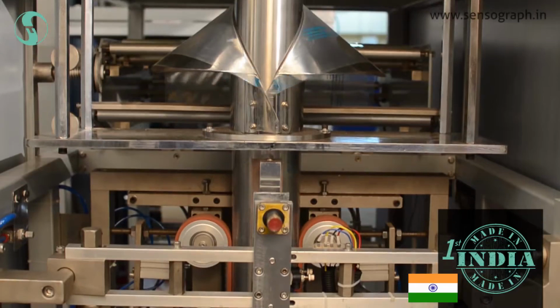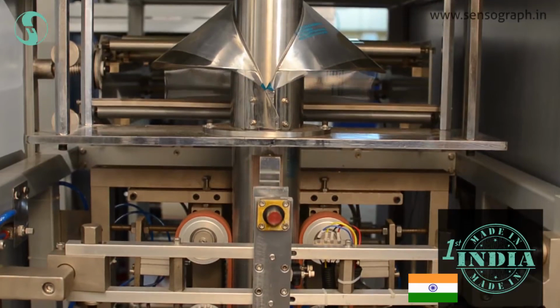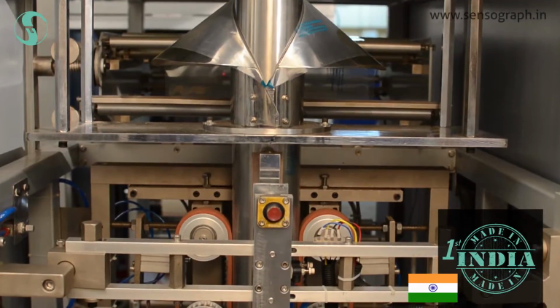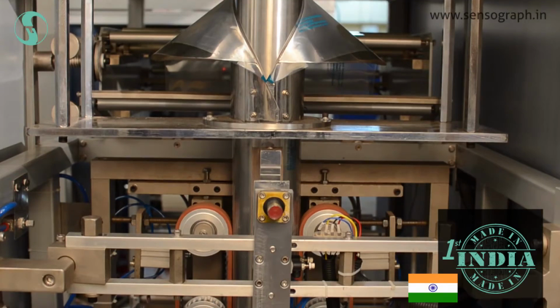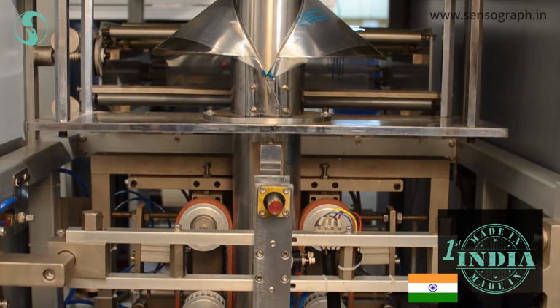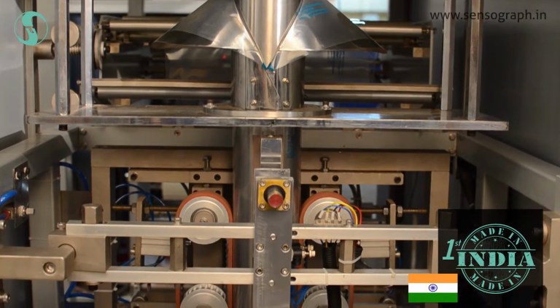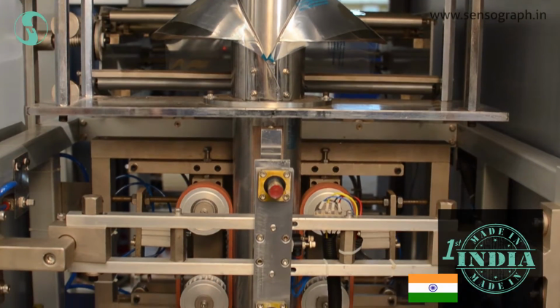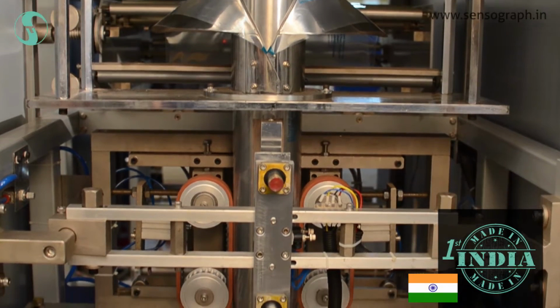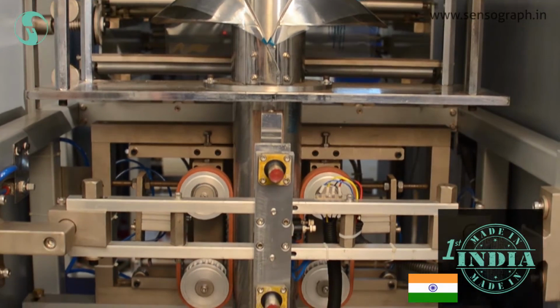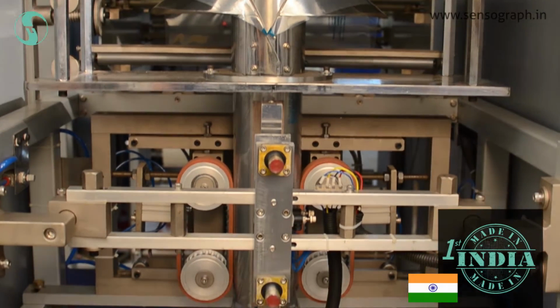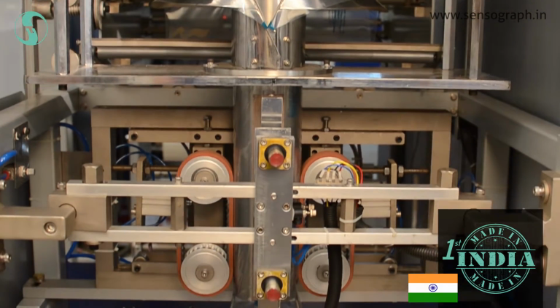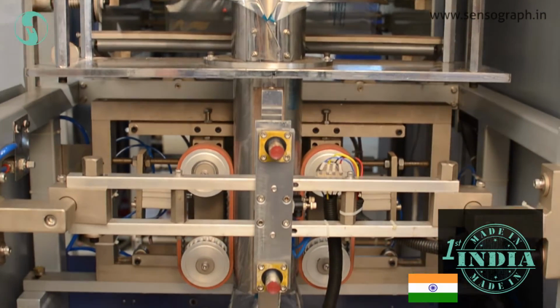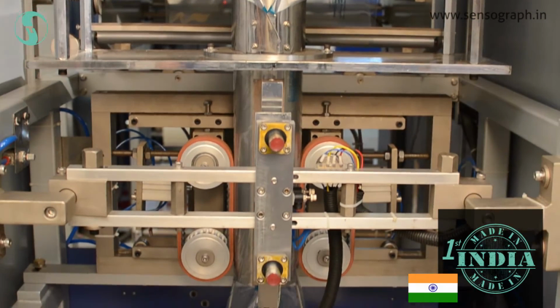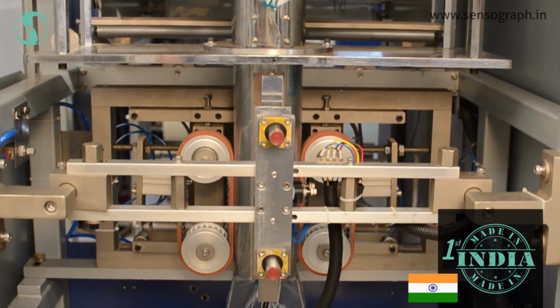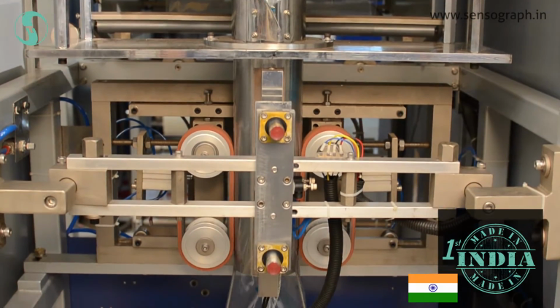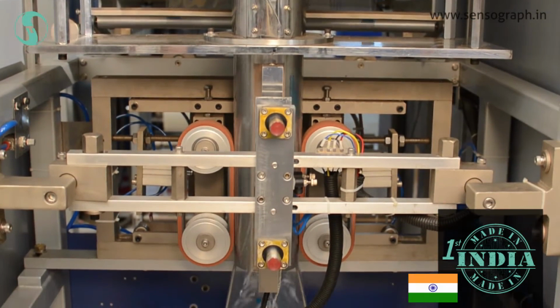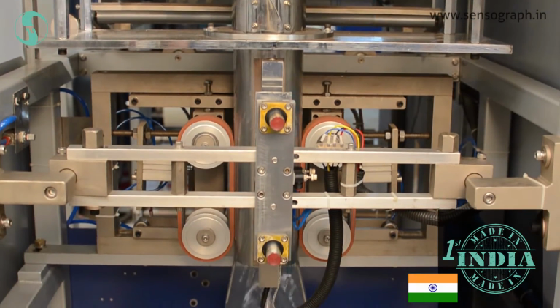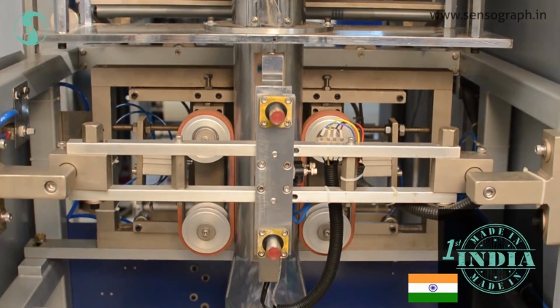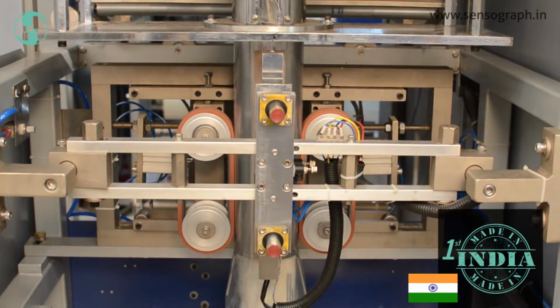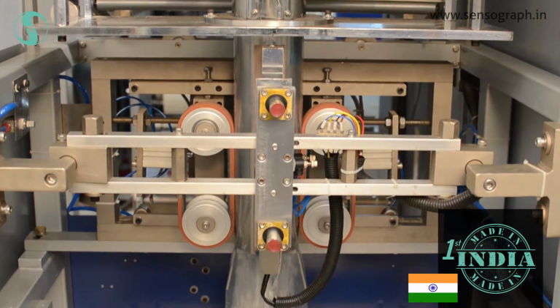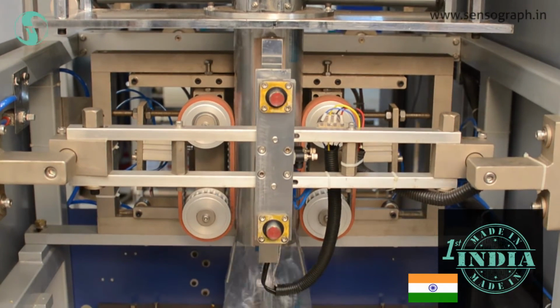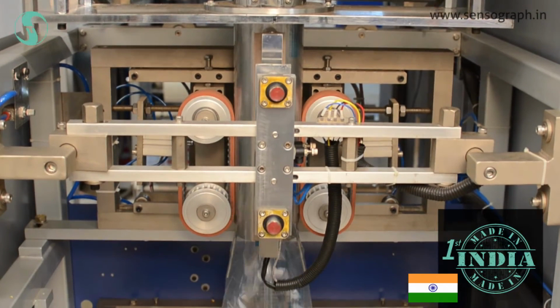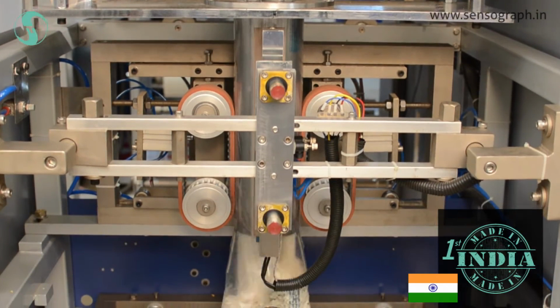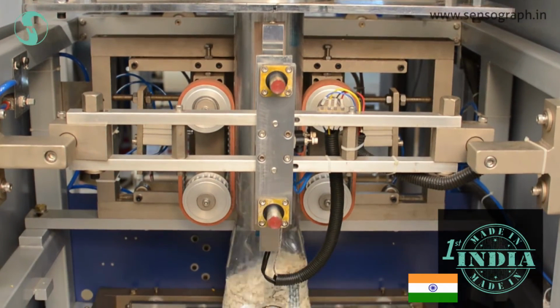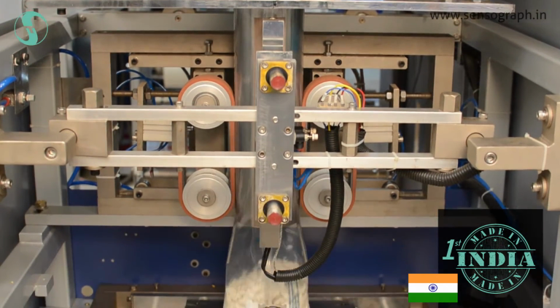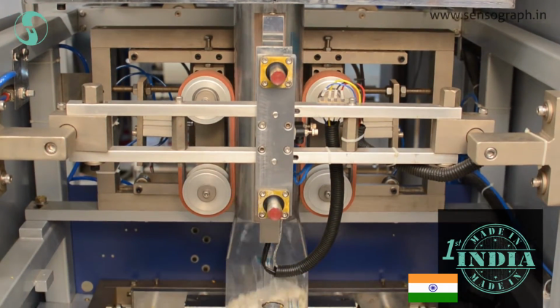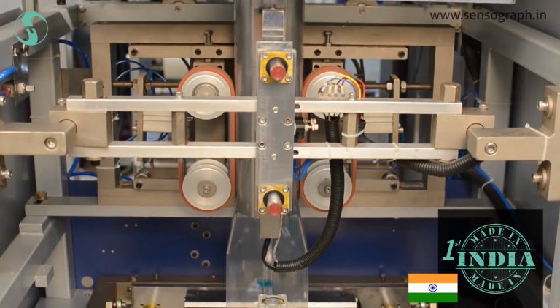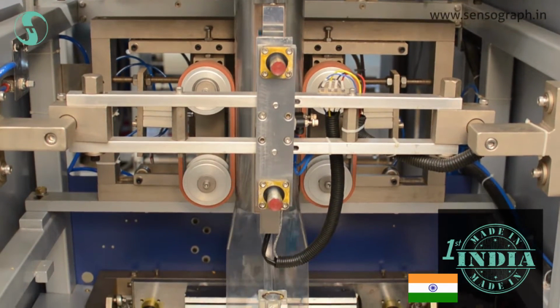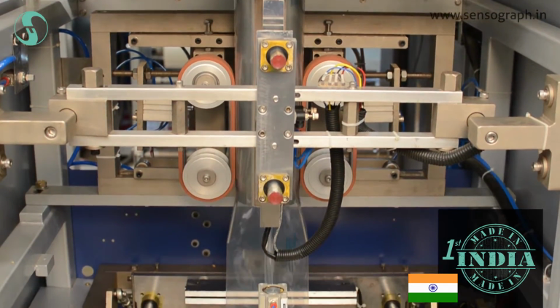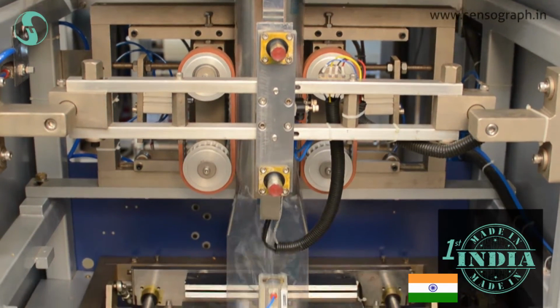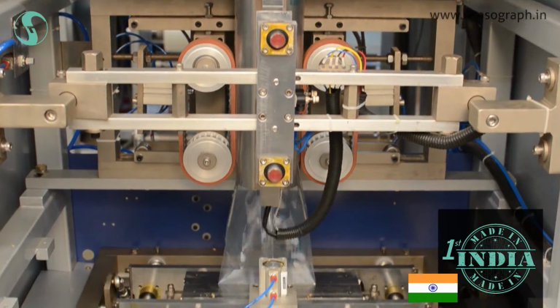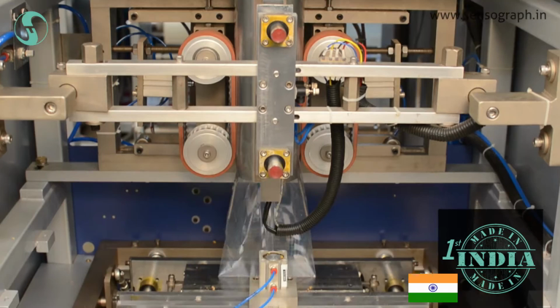In this machine, weighing, forming of pouches, filling, and sealing all take place automatically.